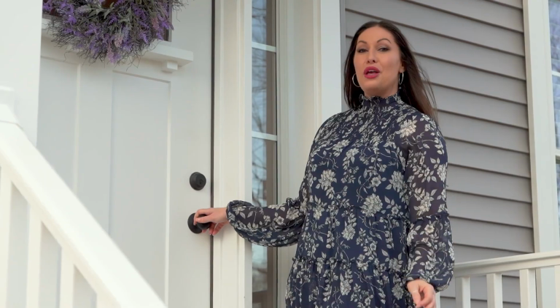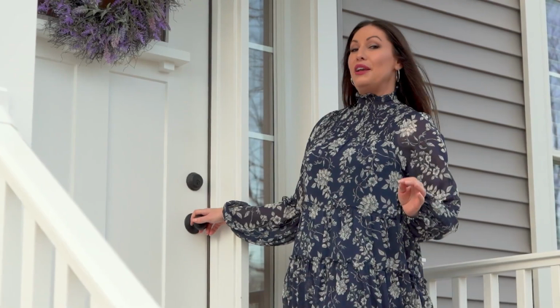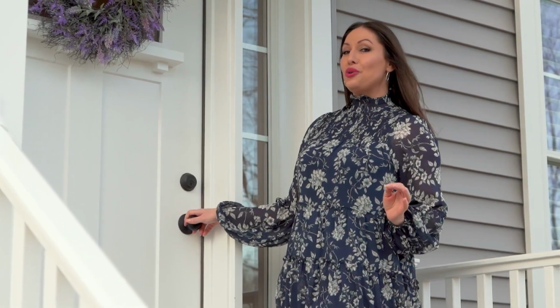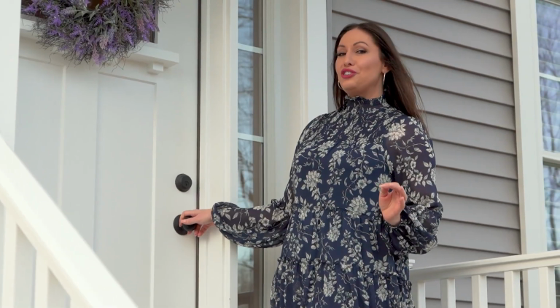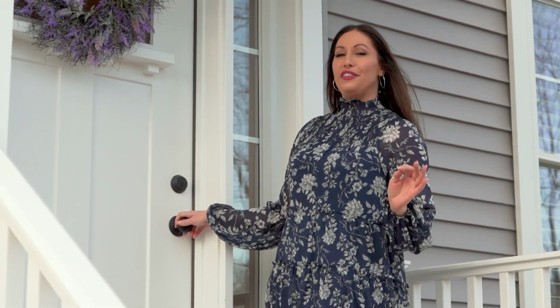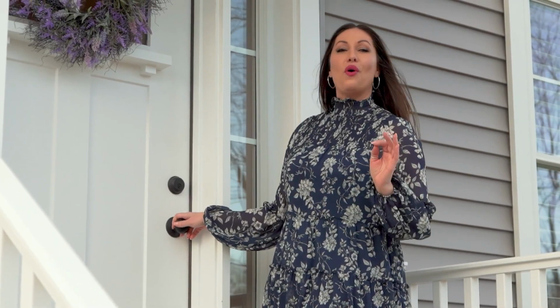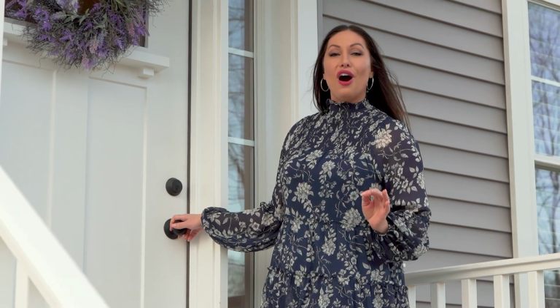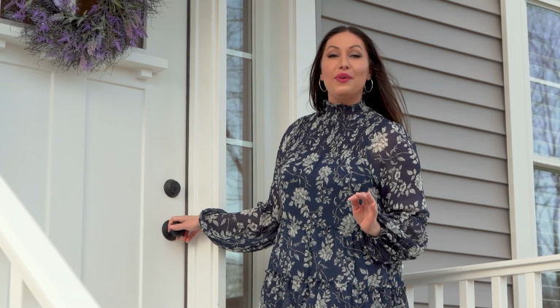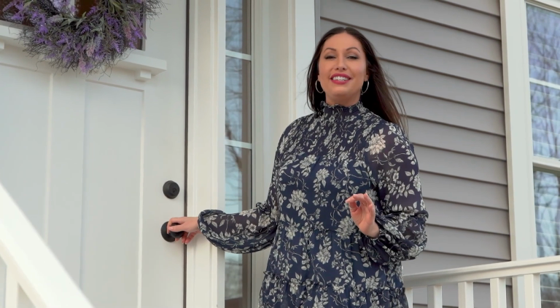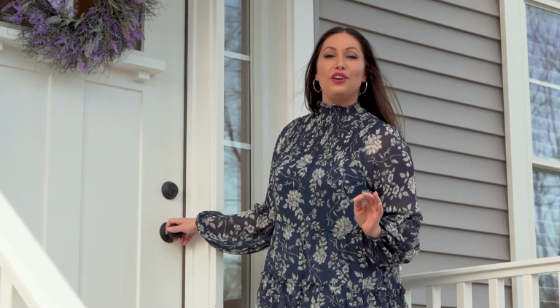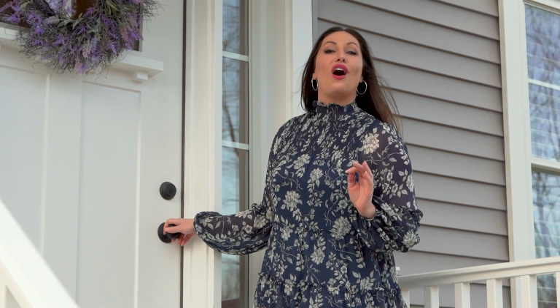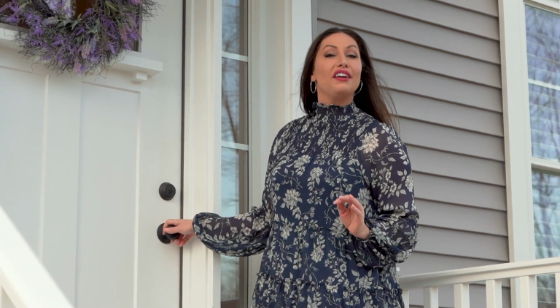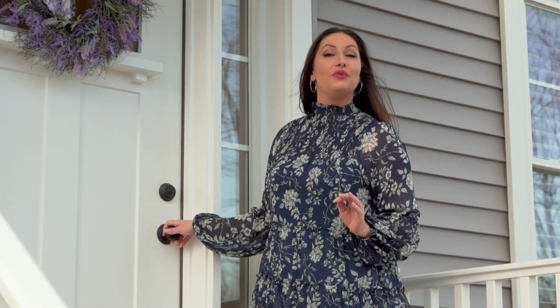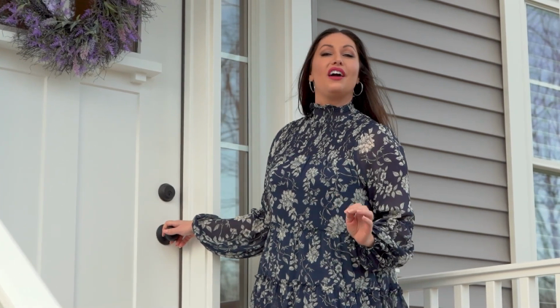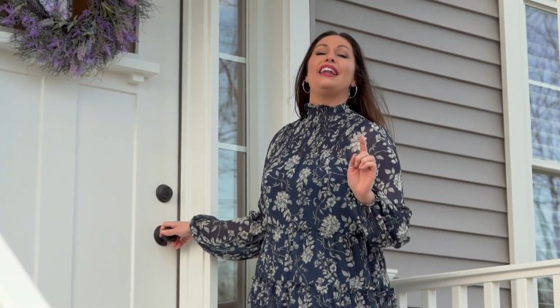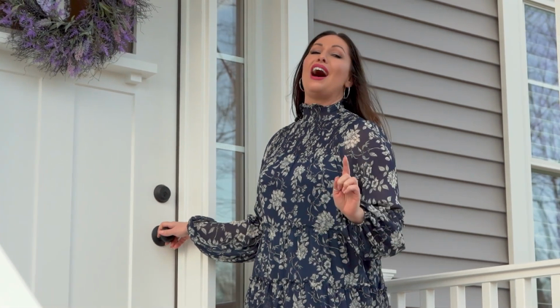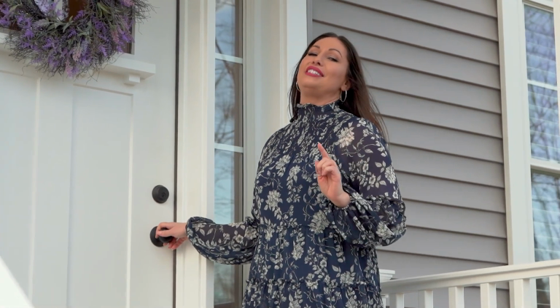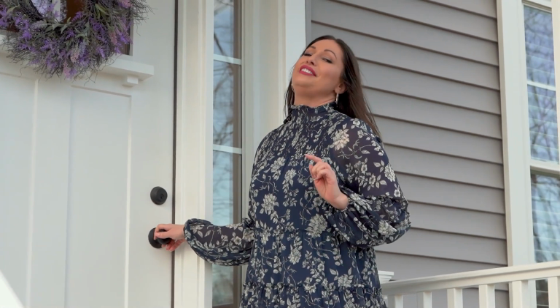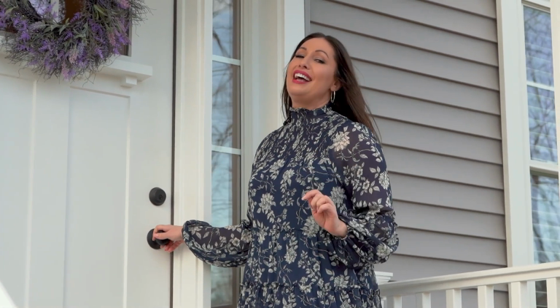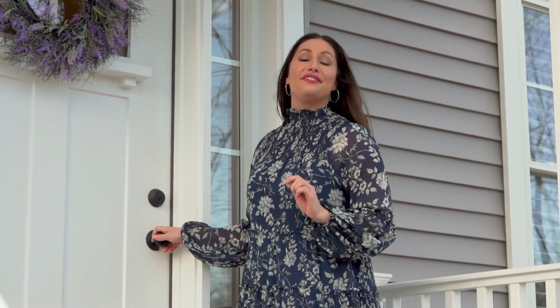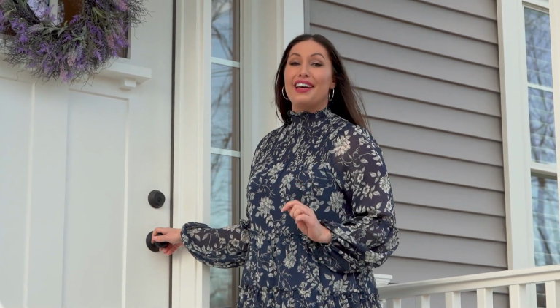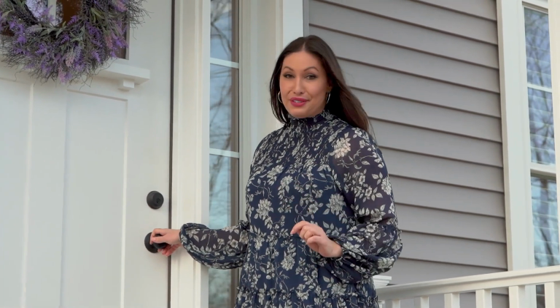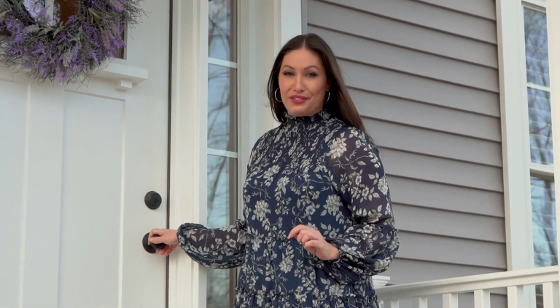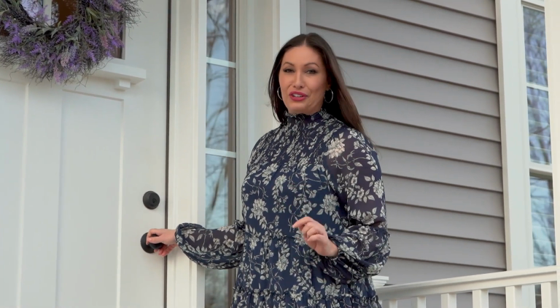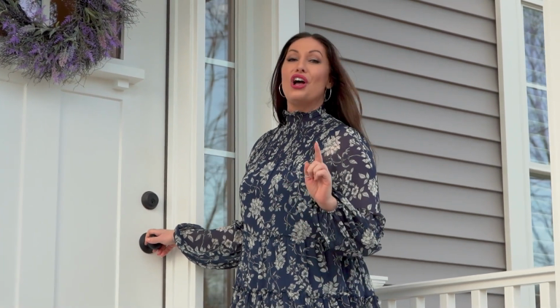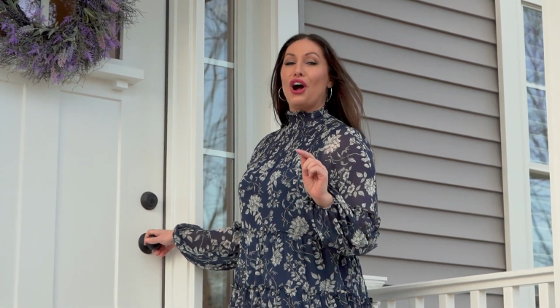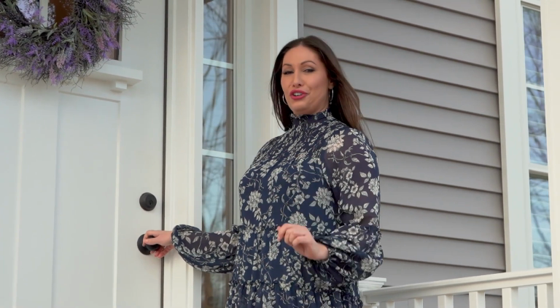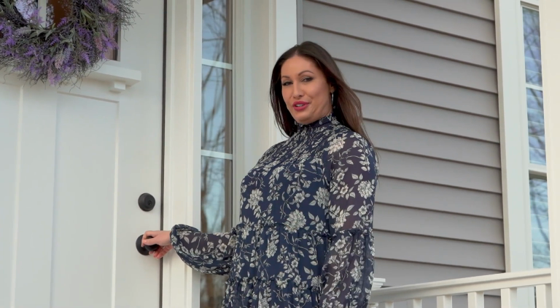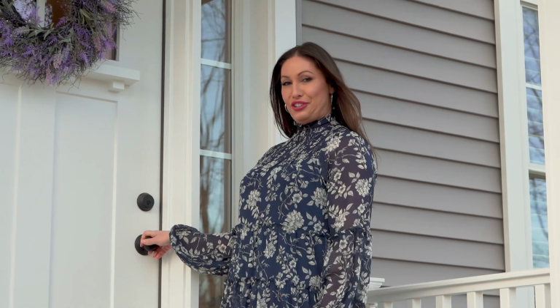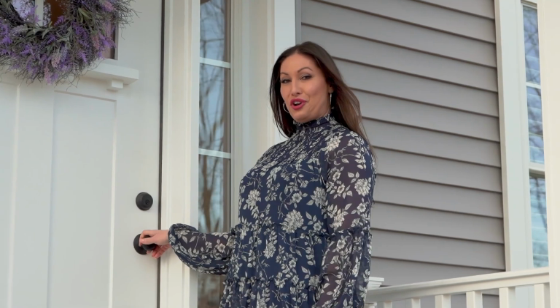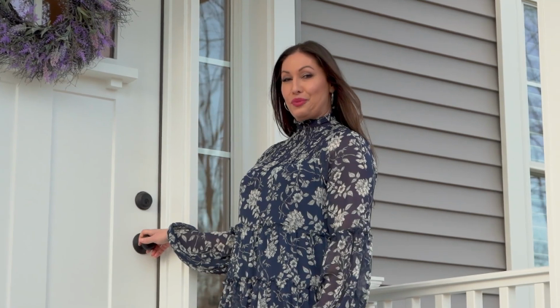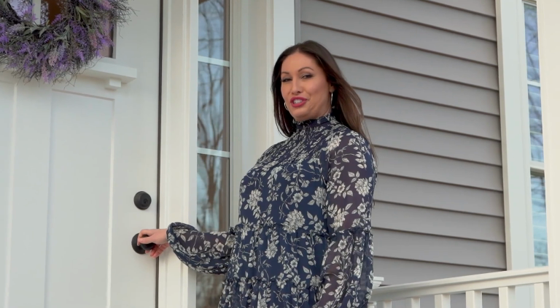Make sure to watch this video all the way to the end, where I'll give you a nugget on how to save tens of thousands of dollars on your new construction home purchase.